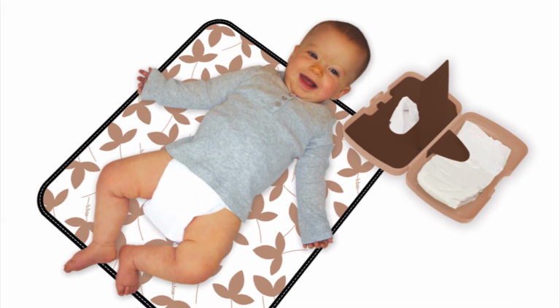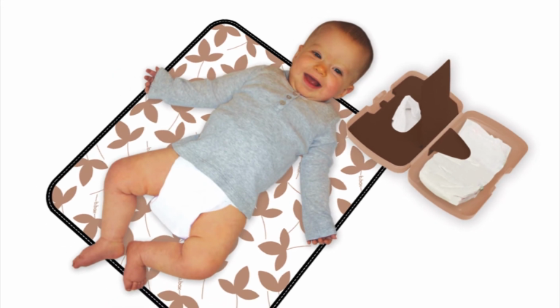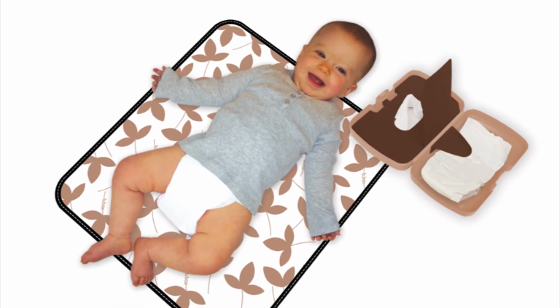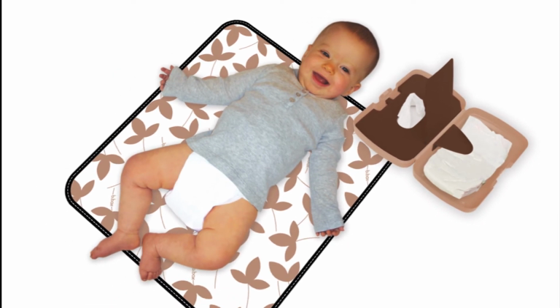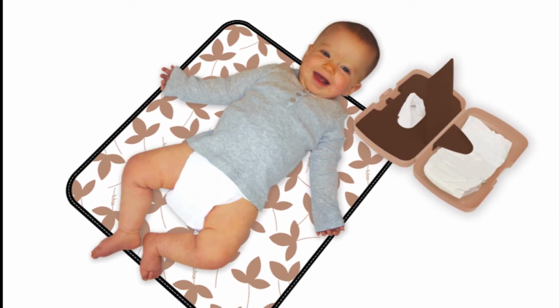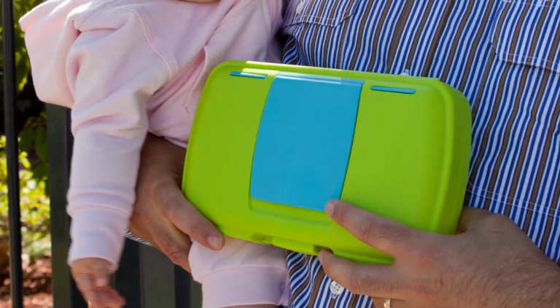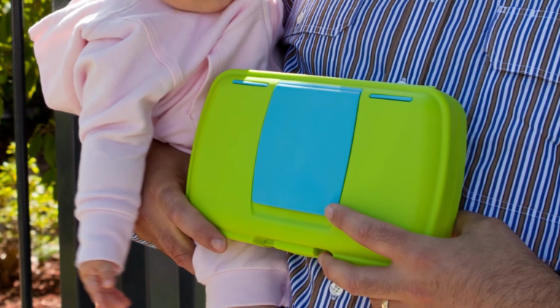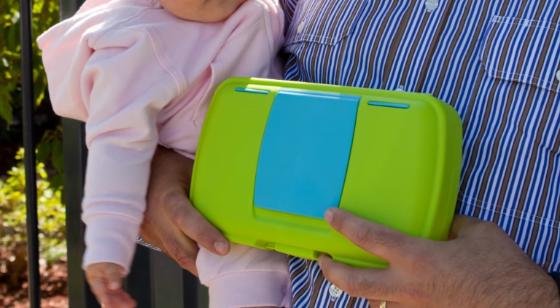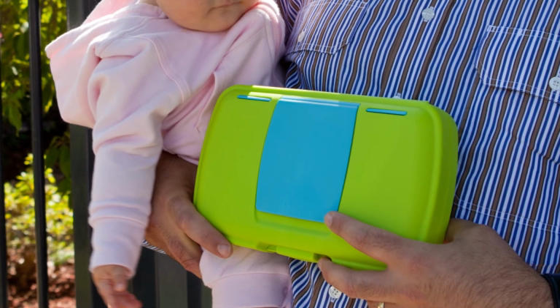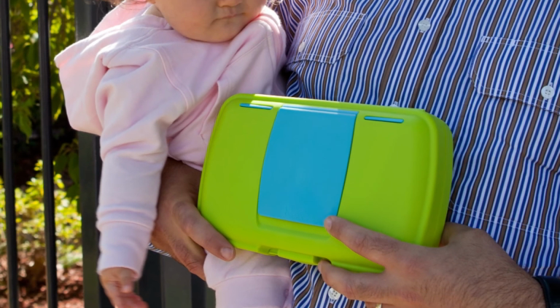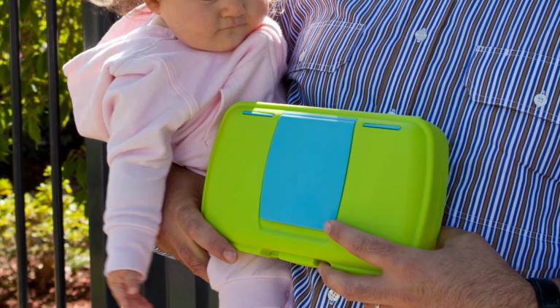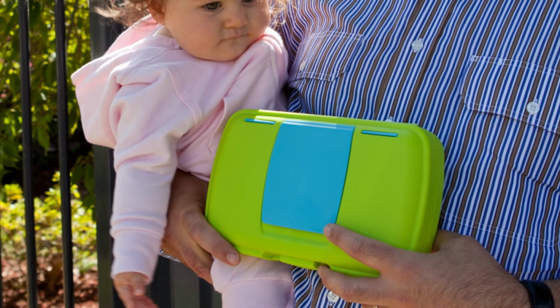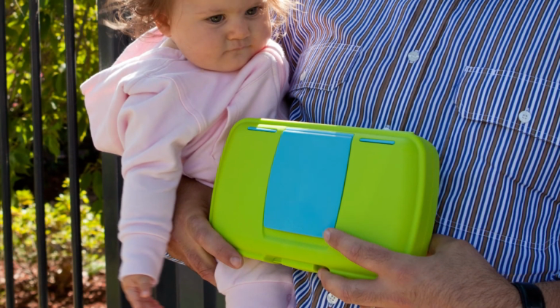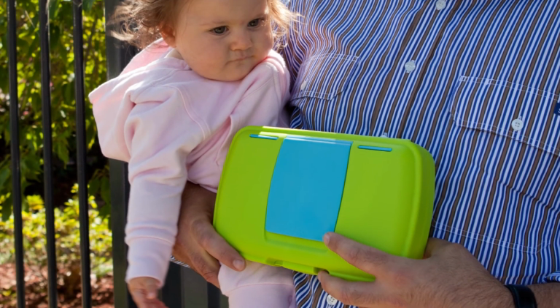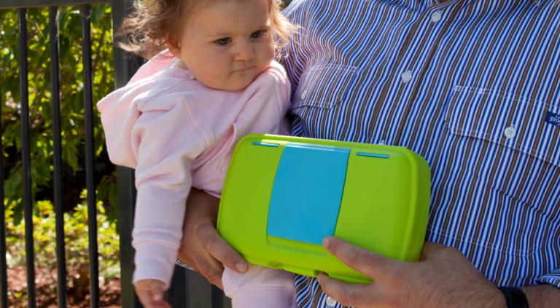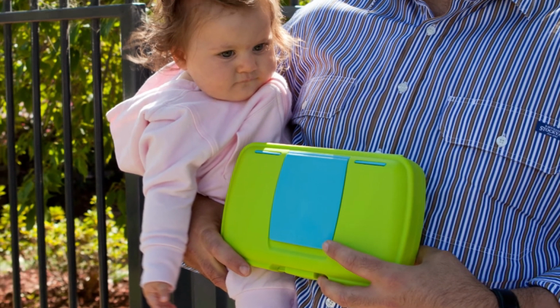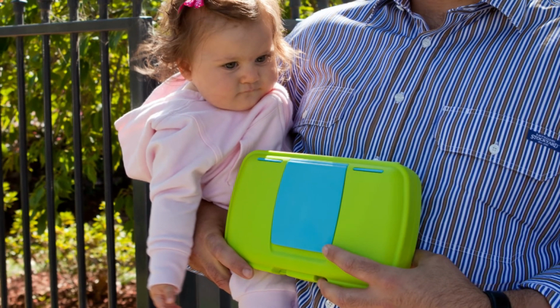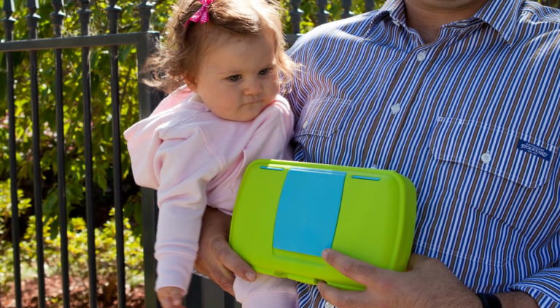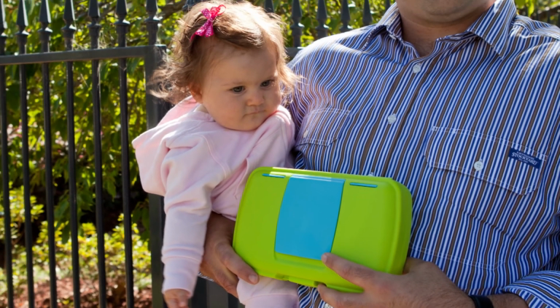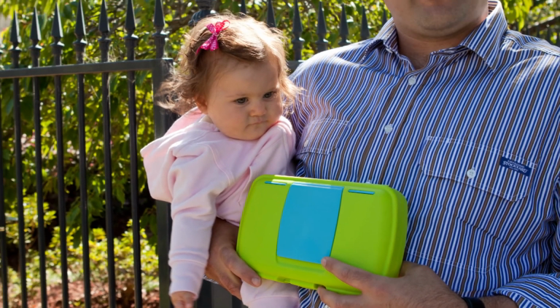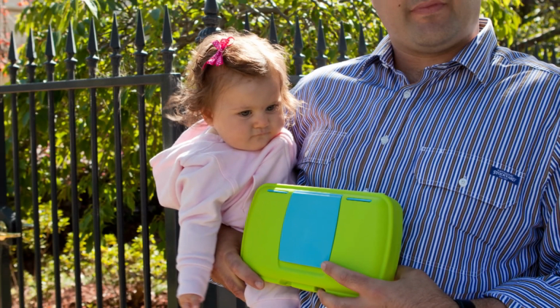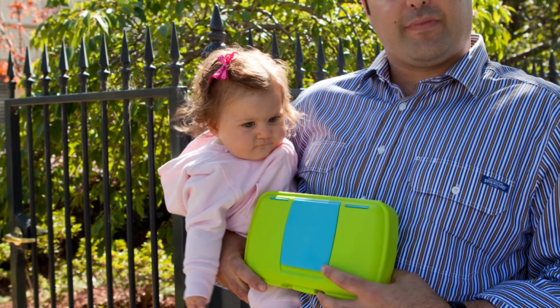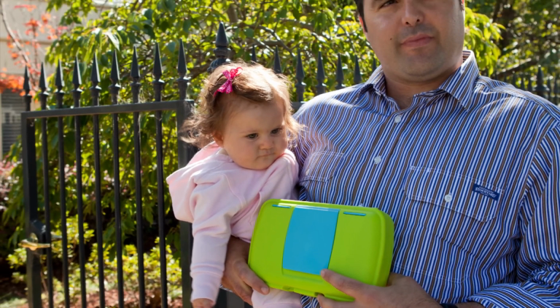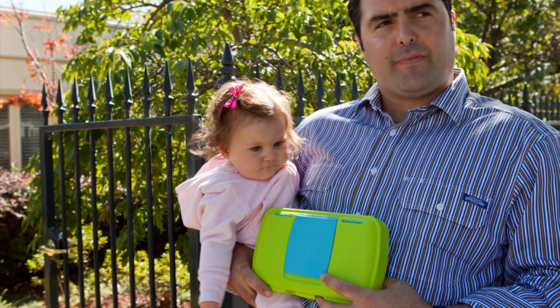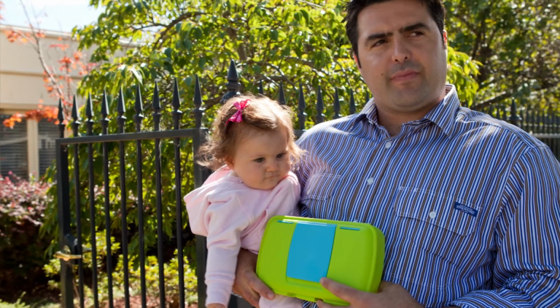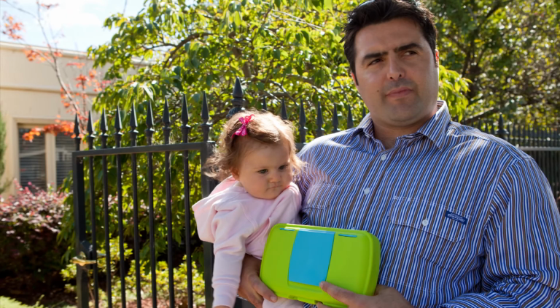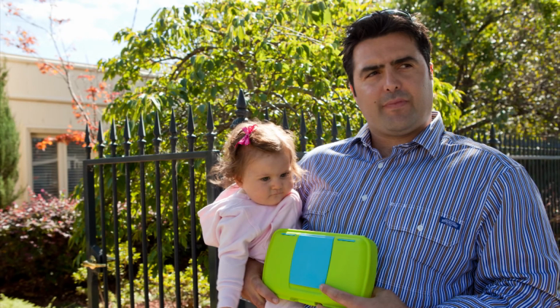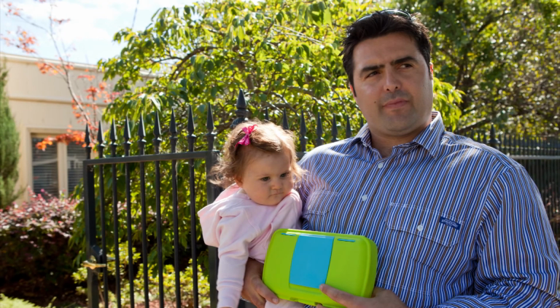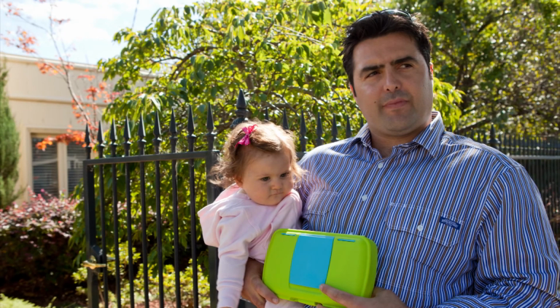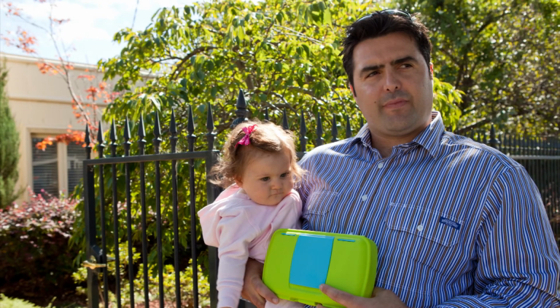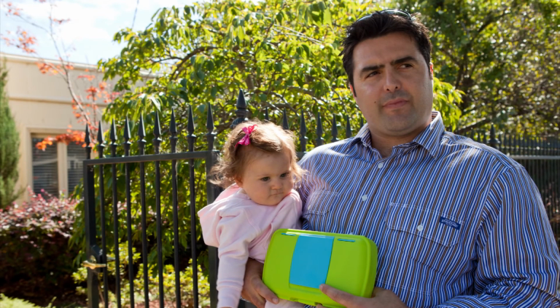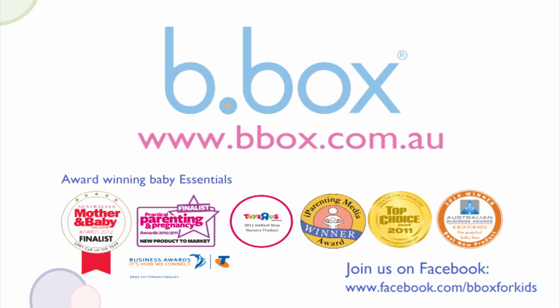And remember, the essential diaper wallet is a great gift for dads. Think of it as his essential baby toolkit.